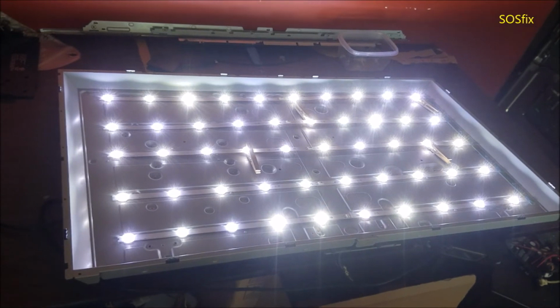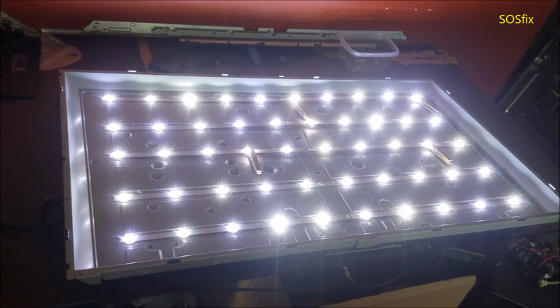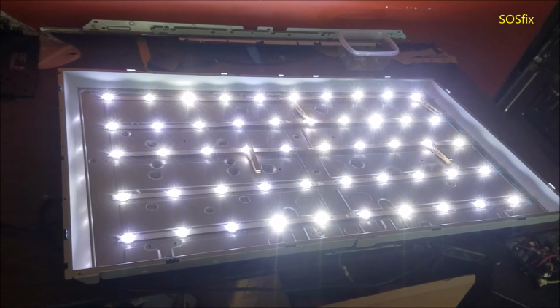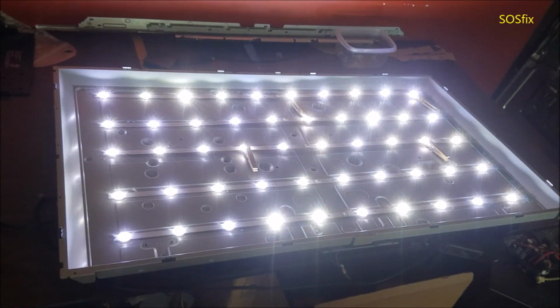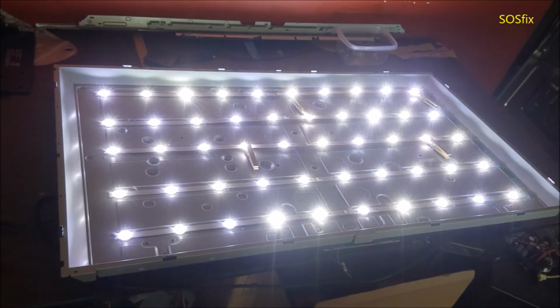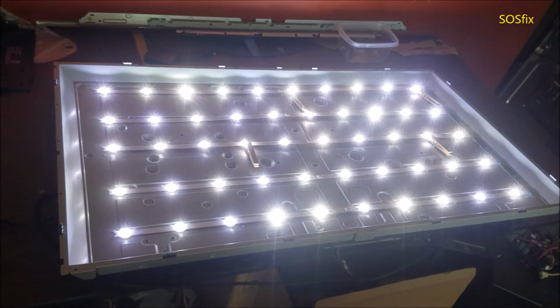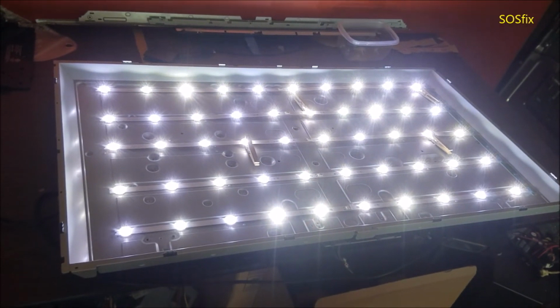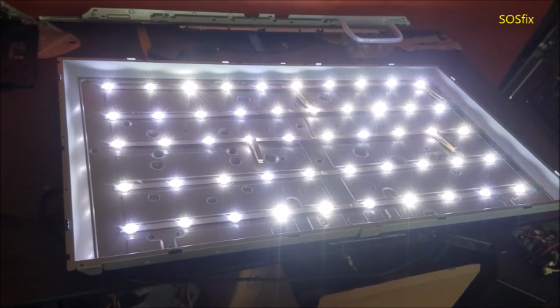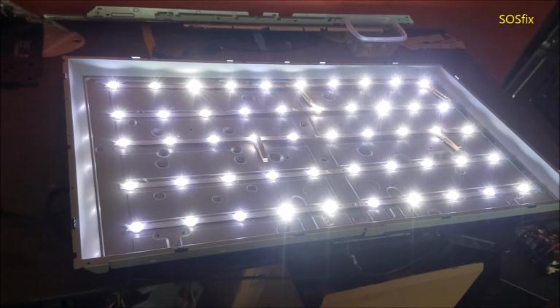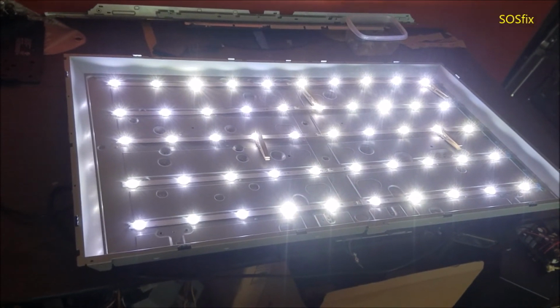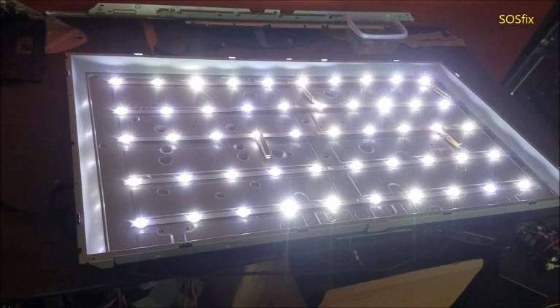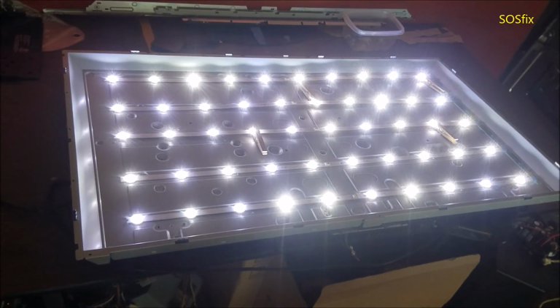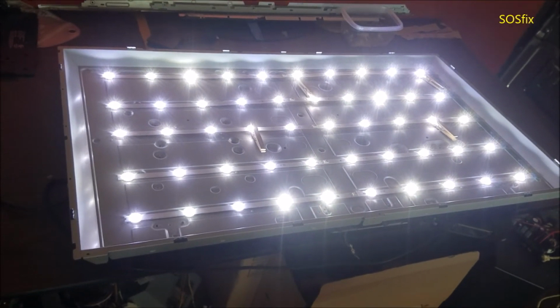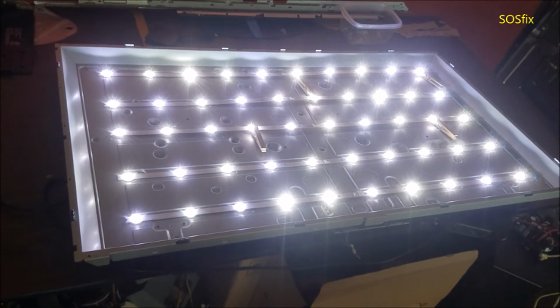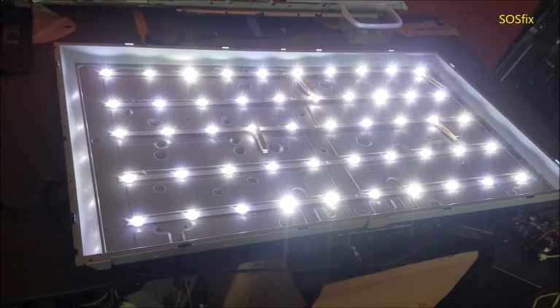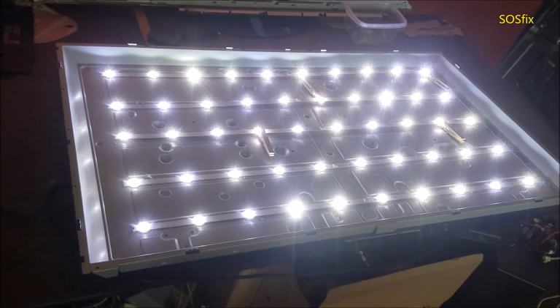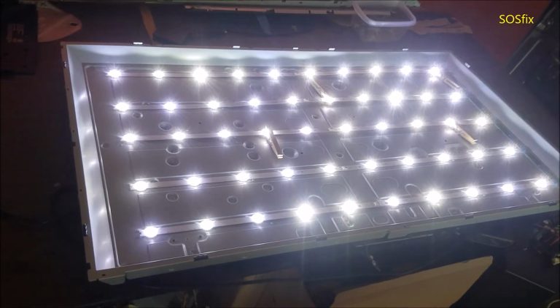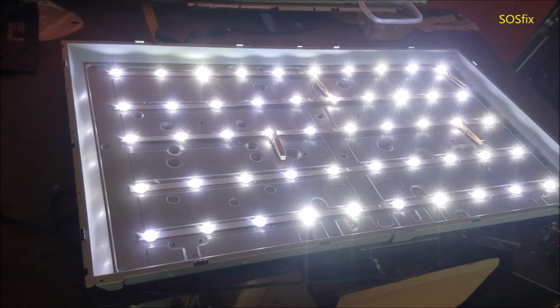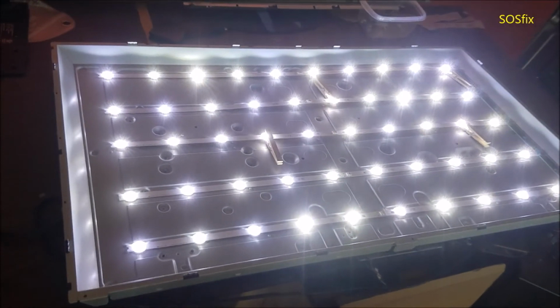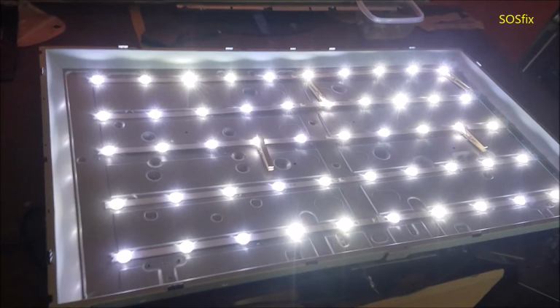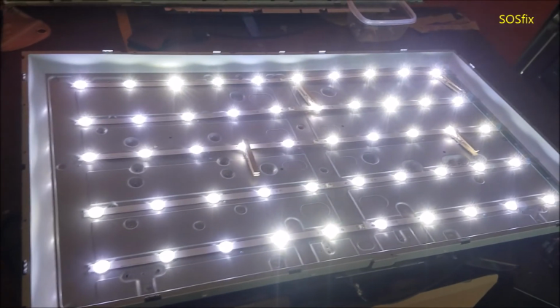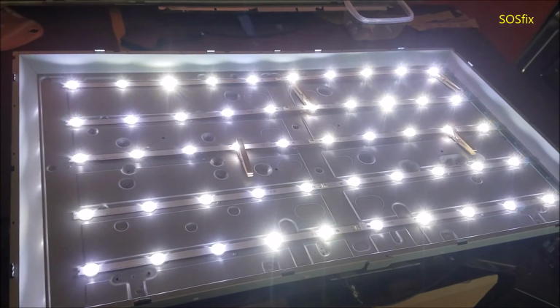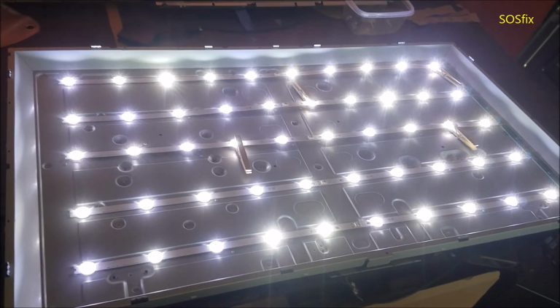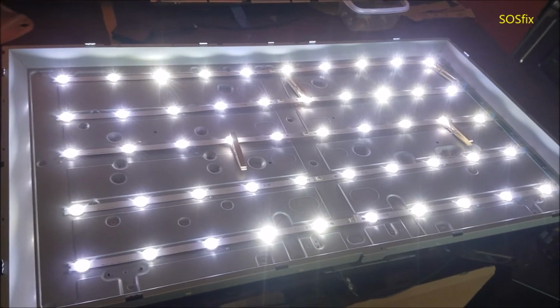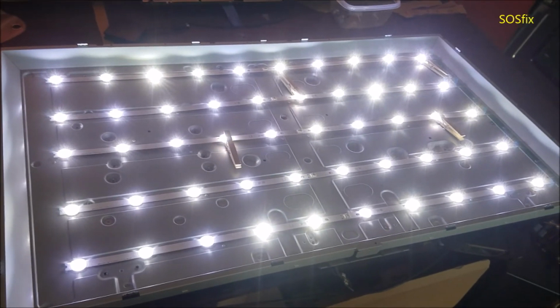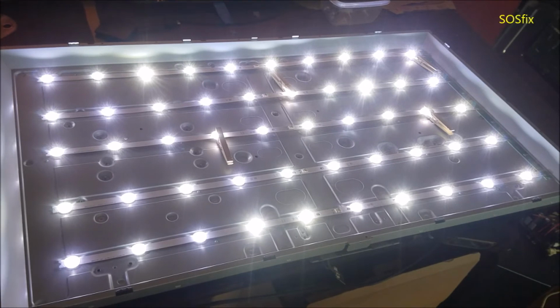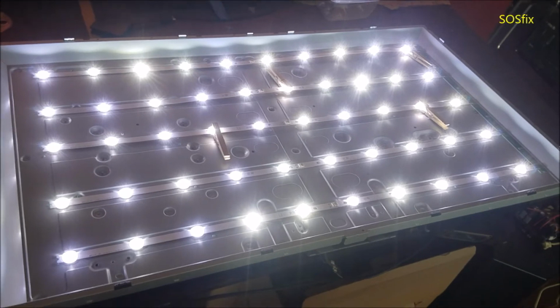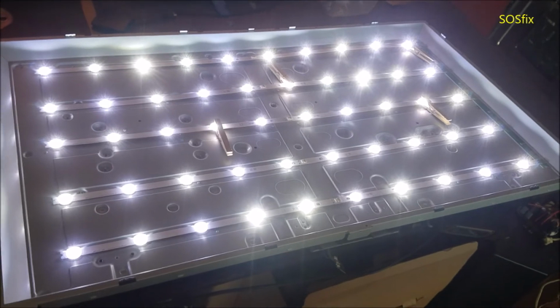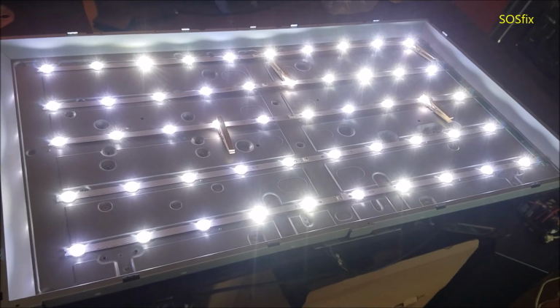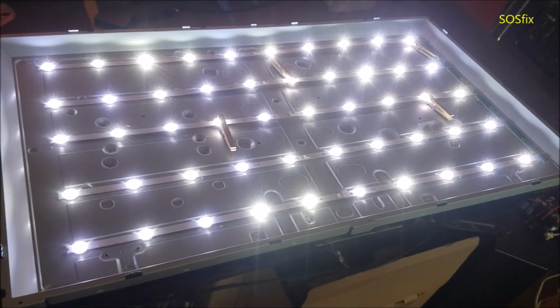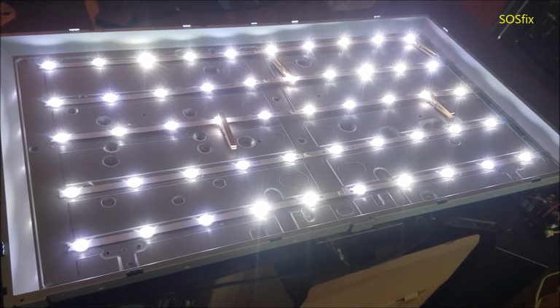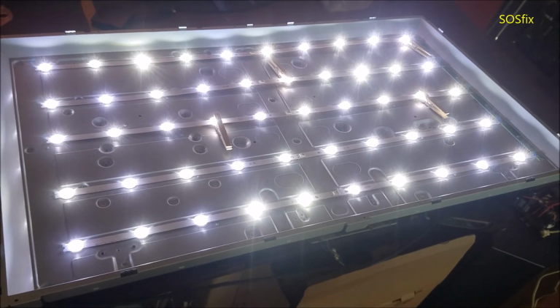All the LEDs are on. So now I'm just going to put the TV together, test it for the screen, and we are good to go.